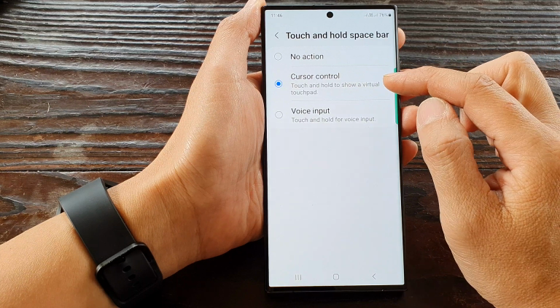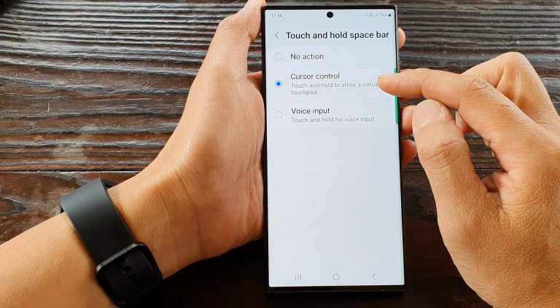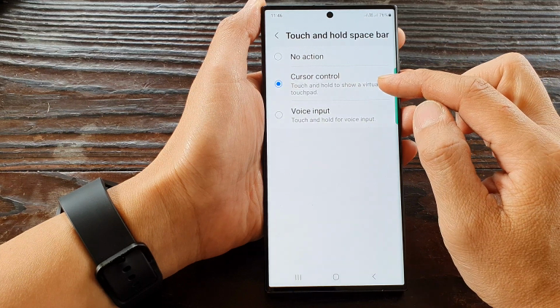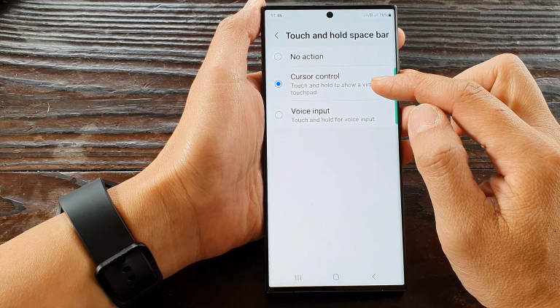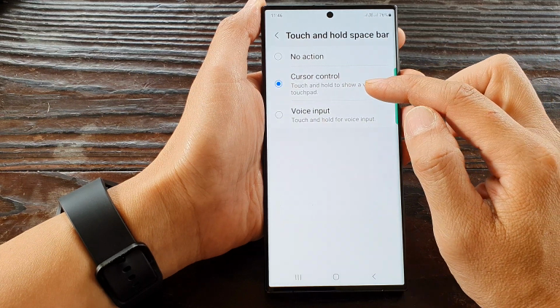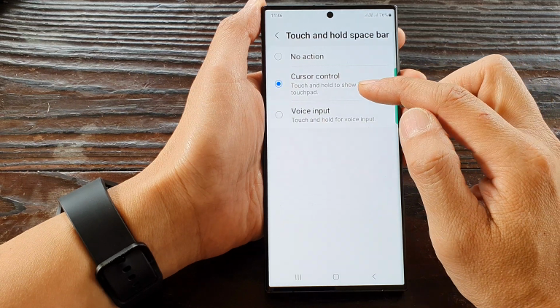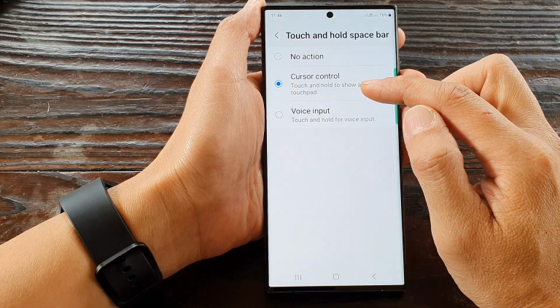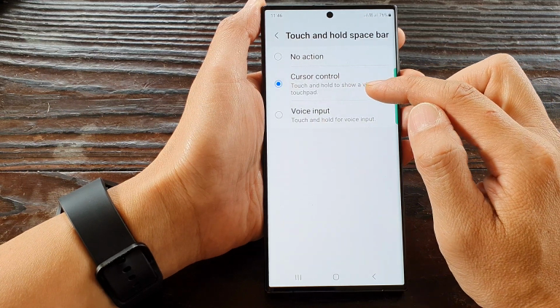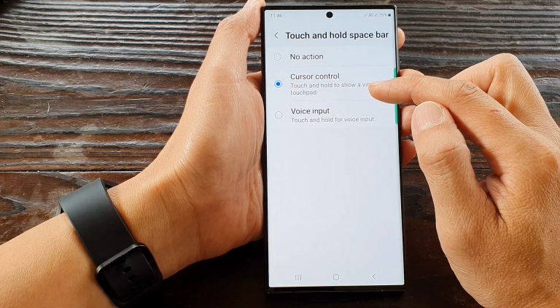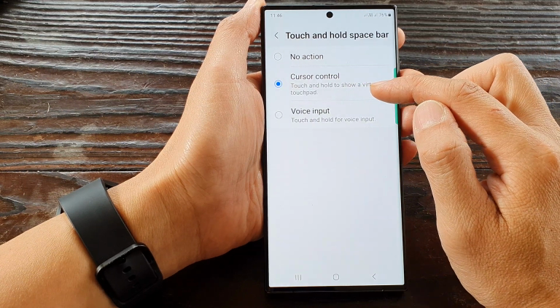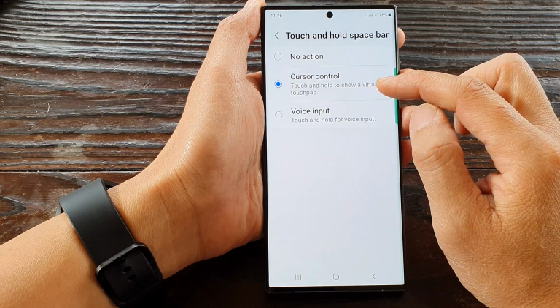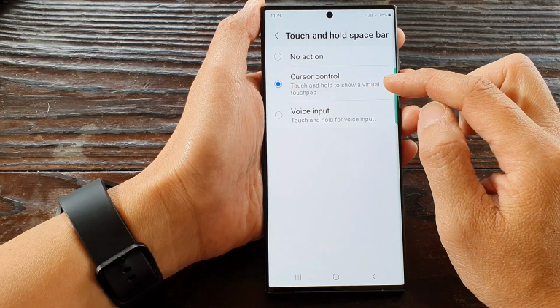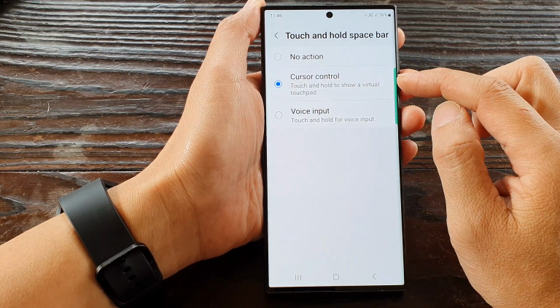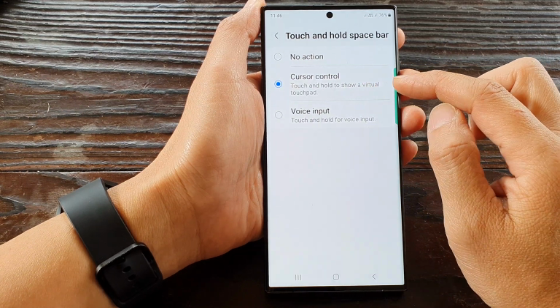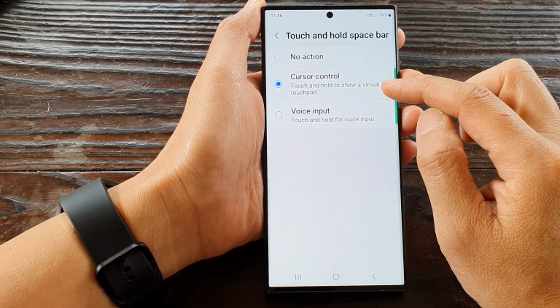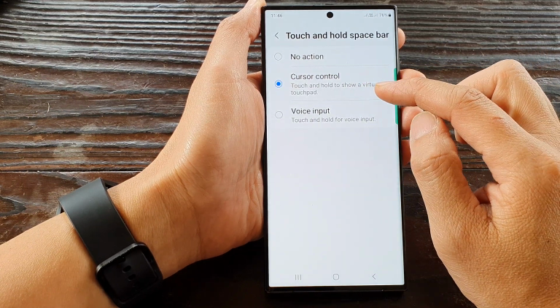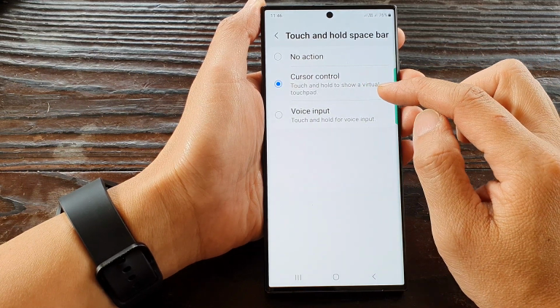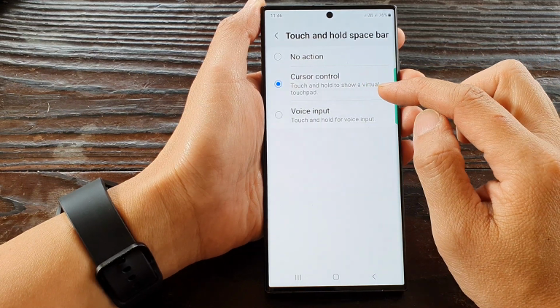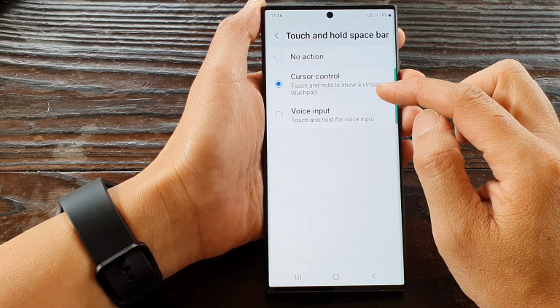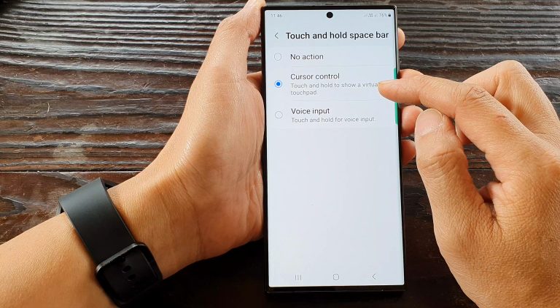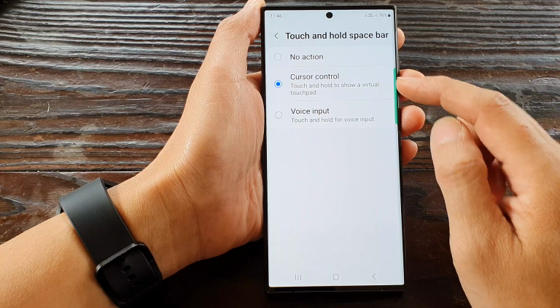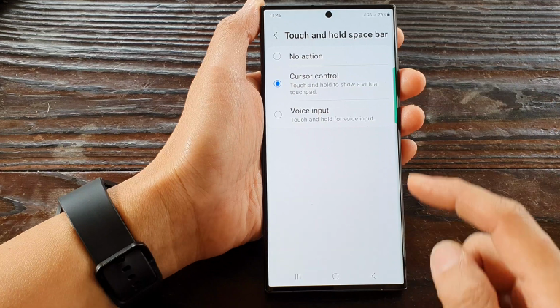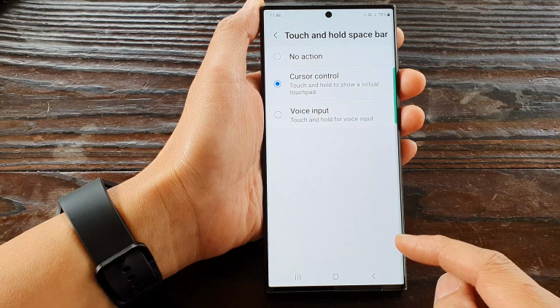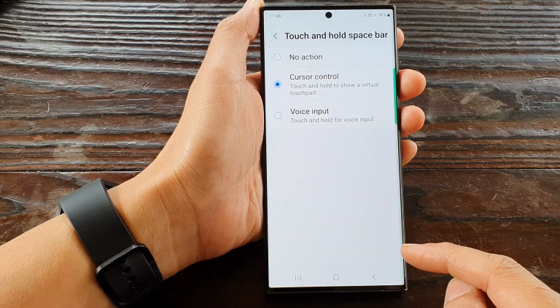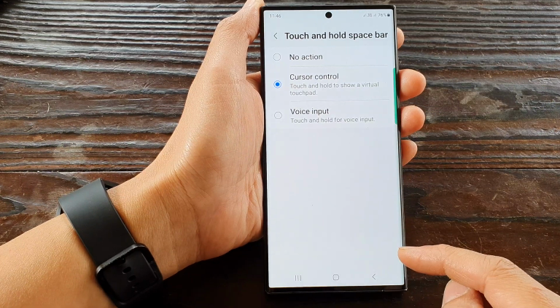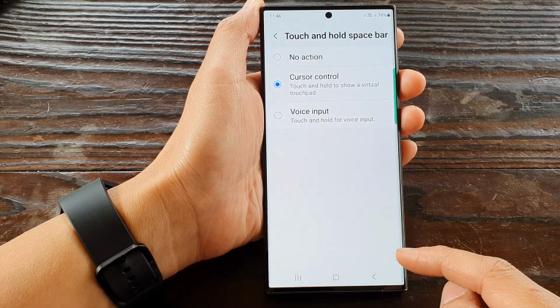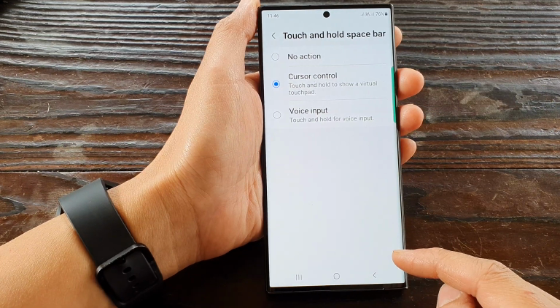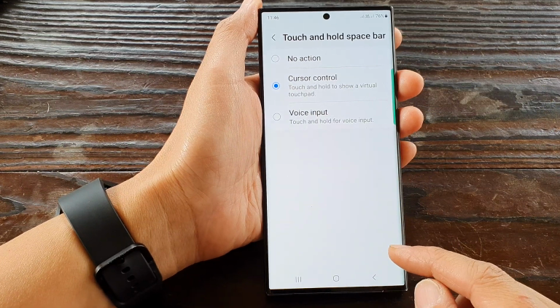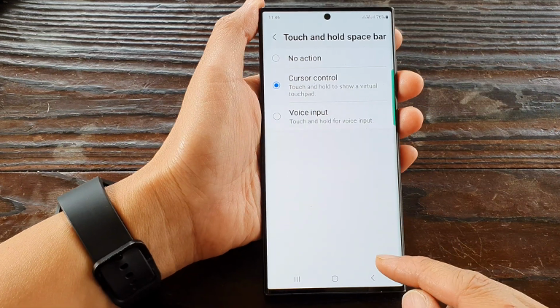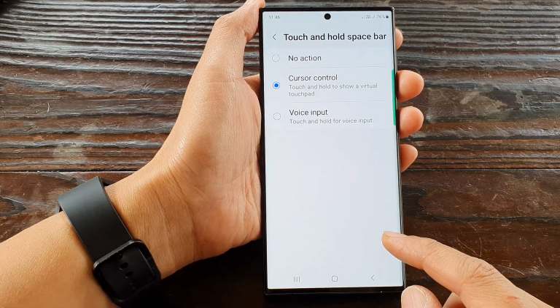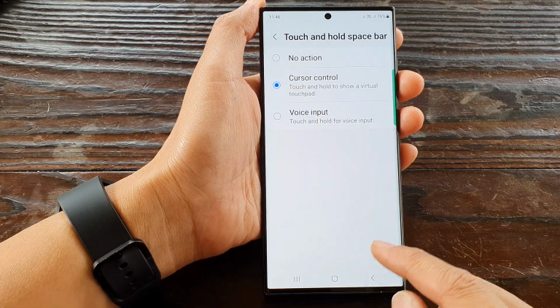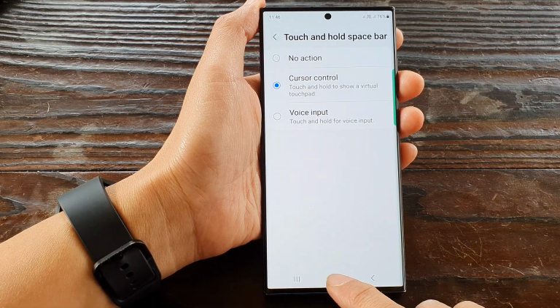This will allow you to touch and hold on the space bar to show the virtual touchpad. So let's take a look and see what it looks like.